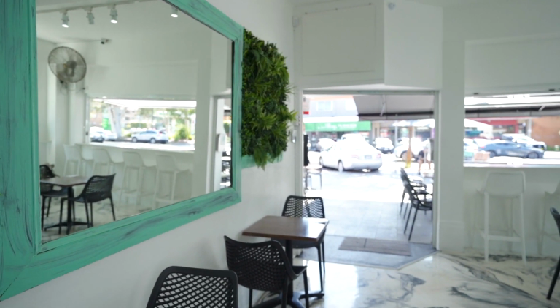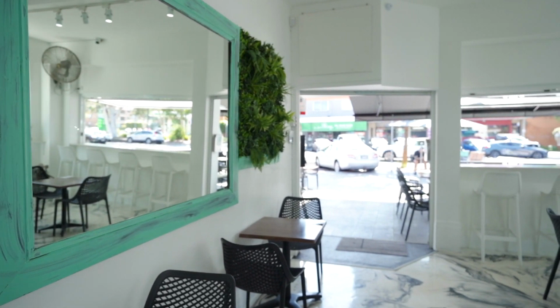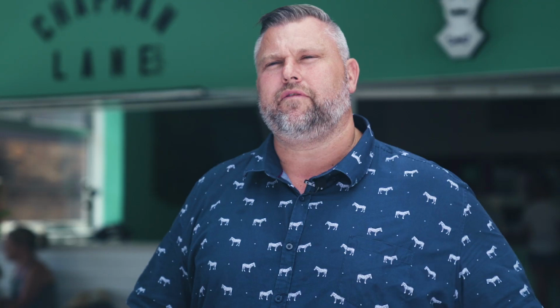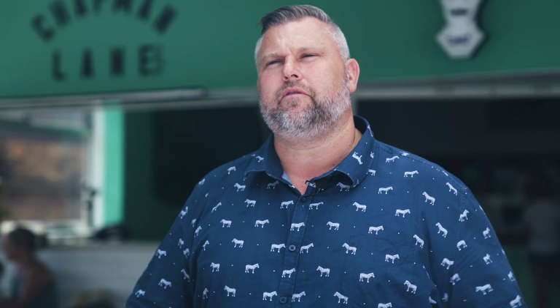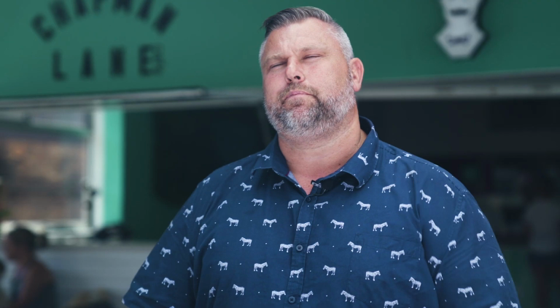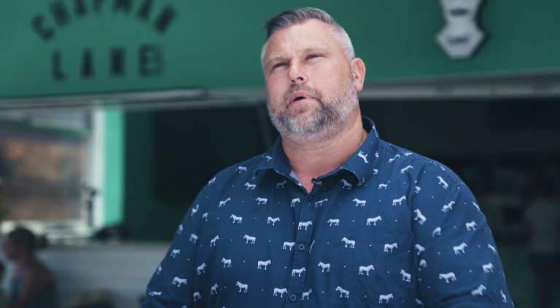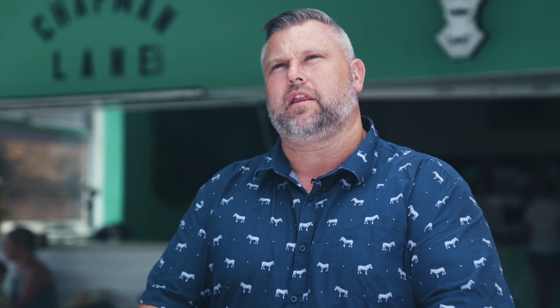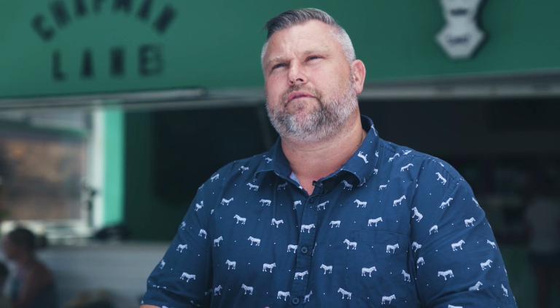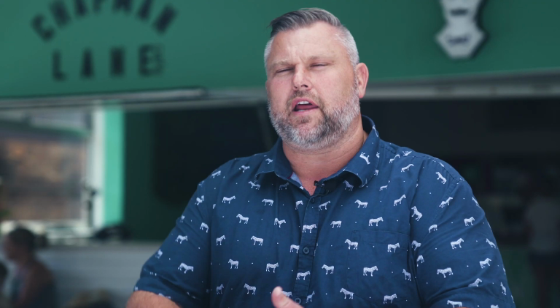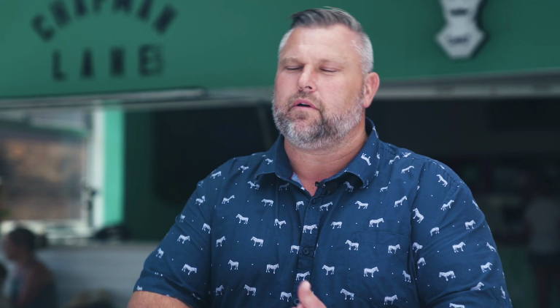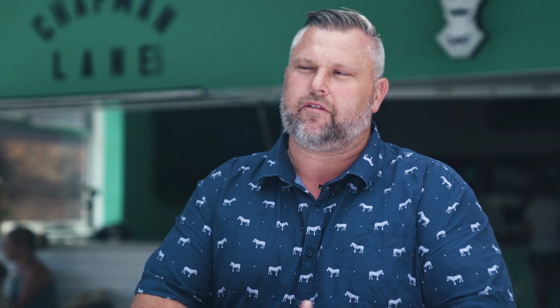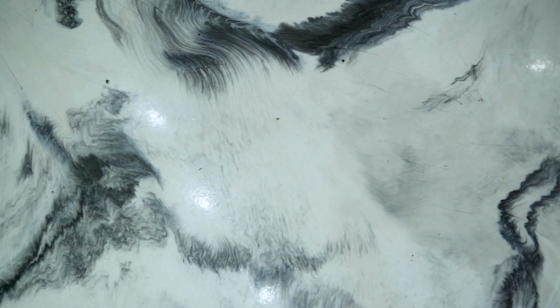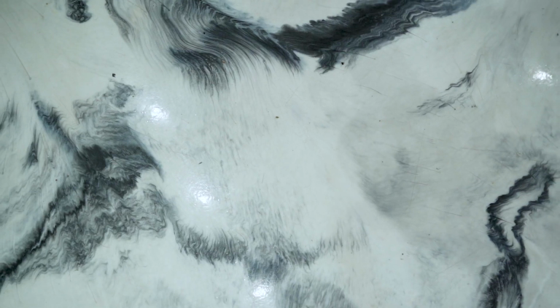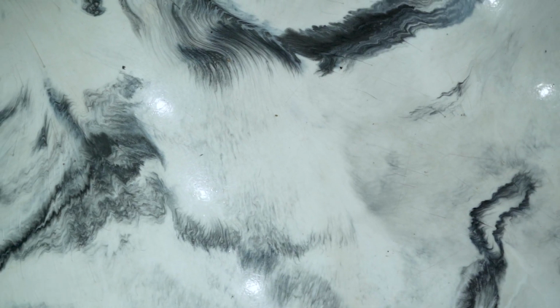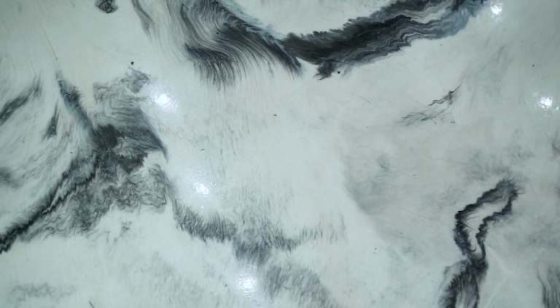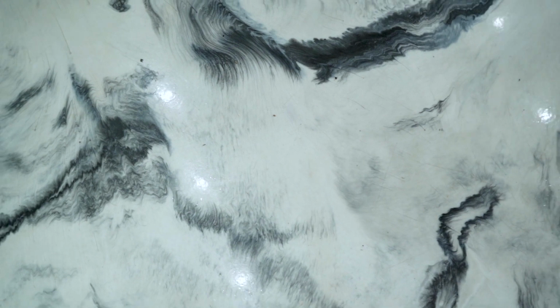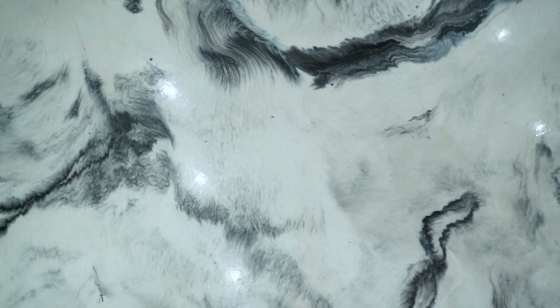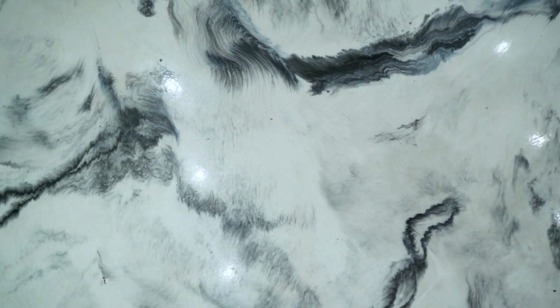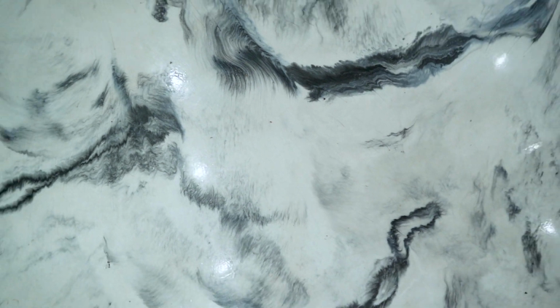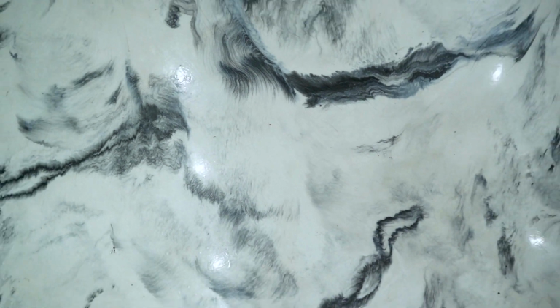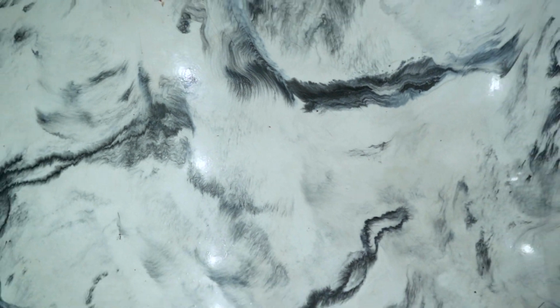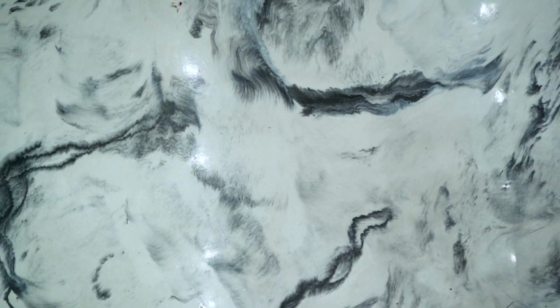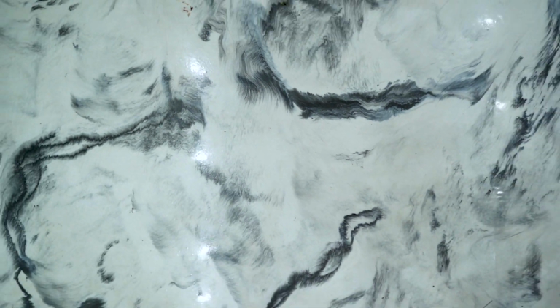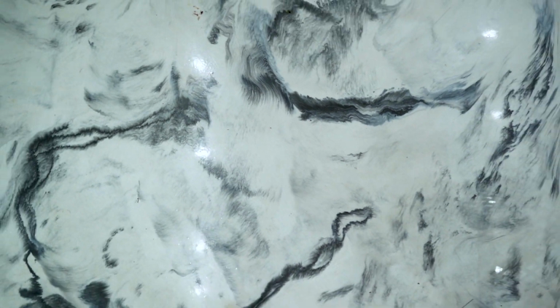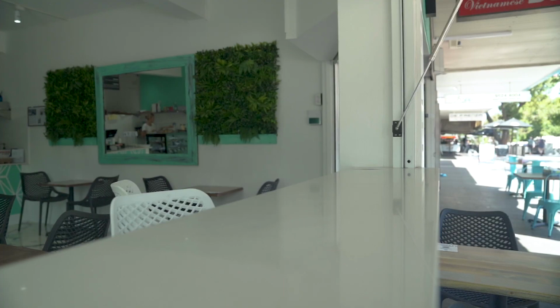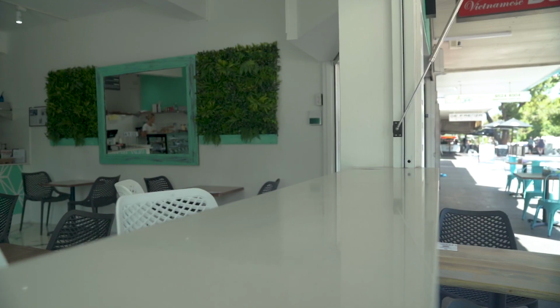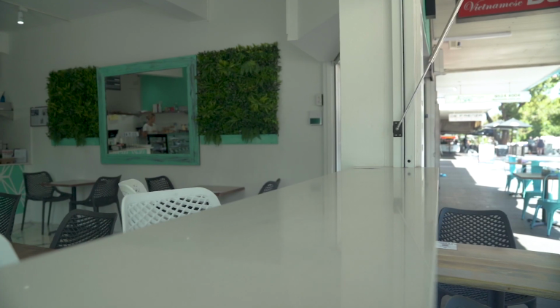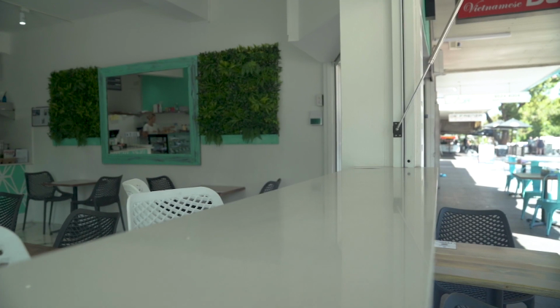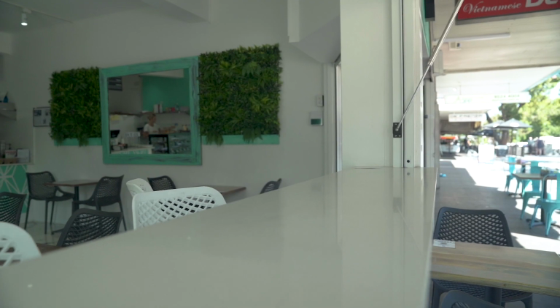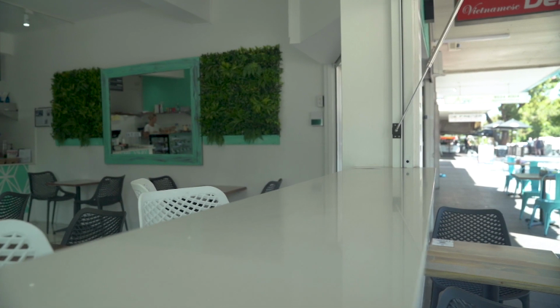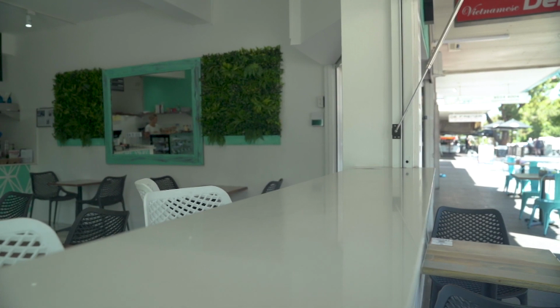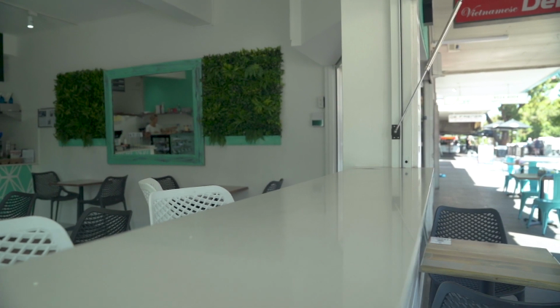My favourite part of the fitout would have to be the floor and the new window. Everything's great.